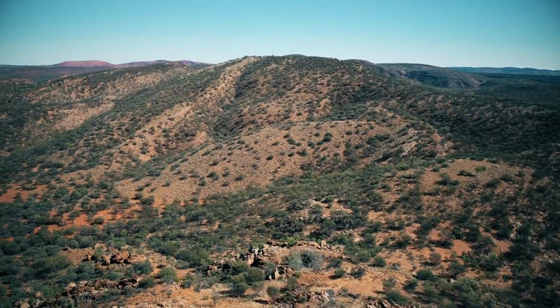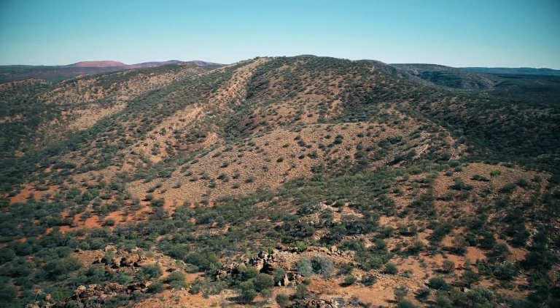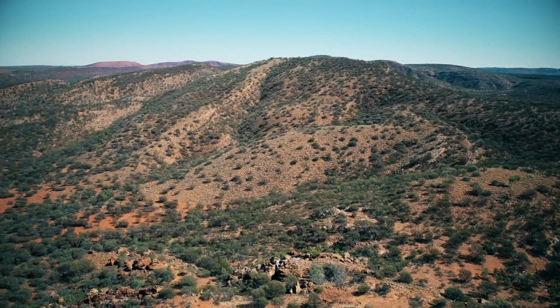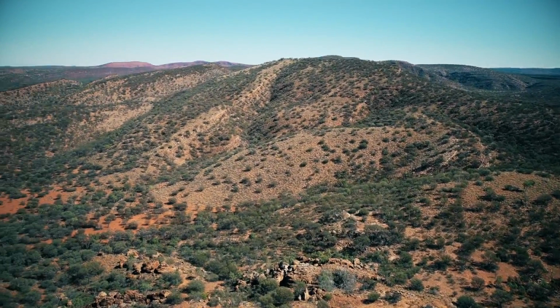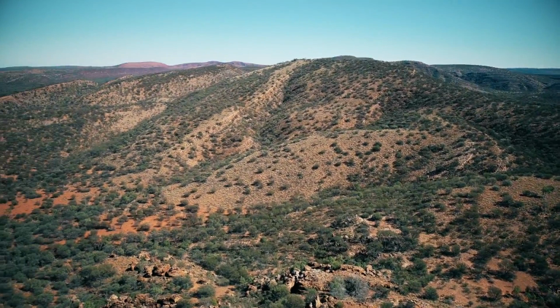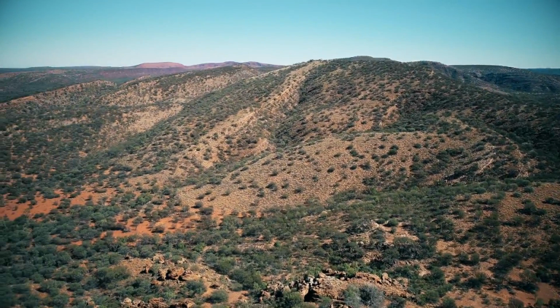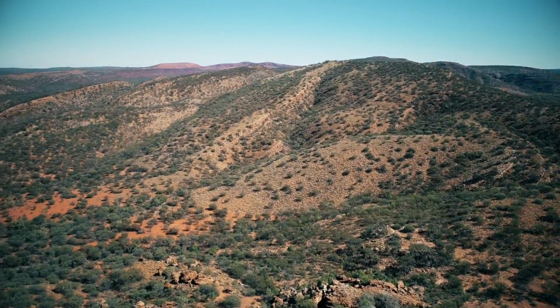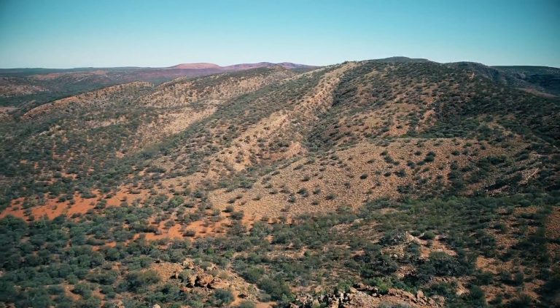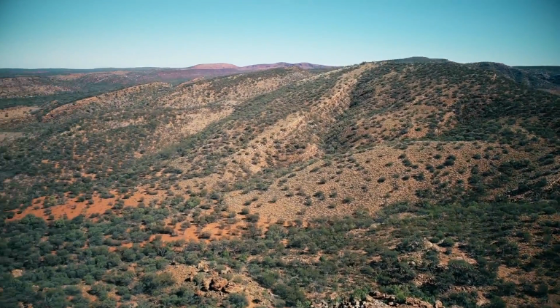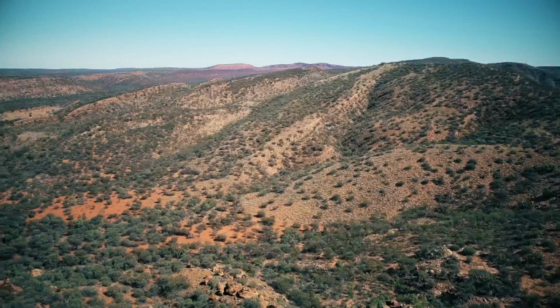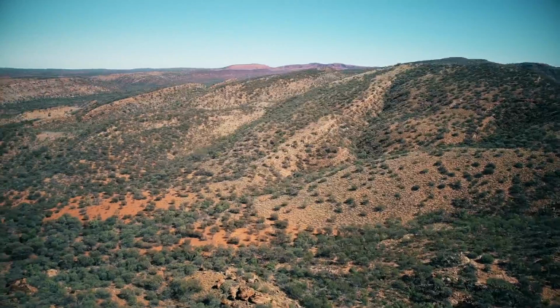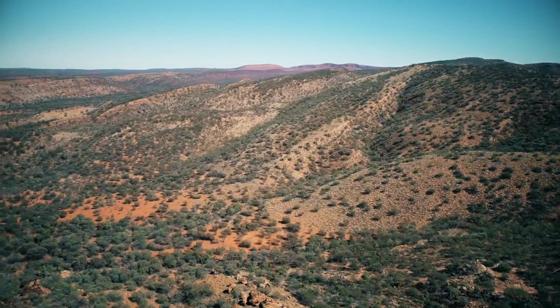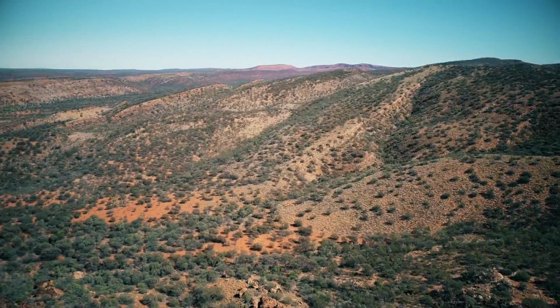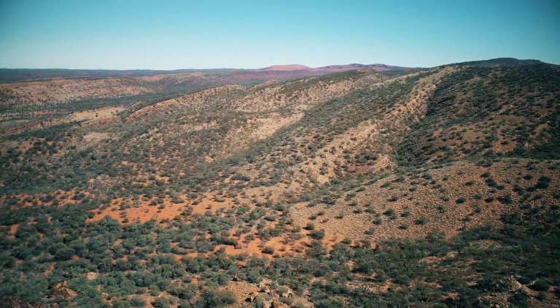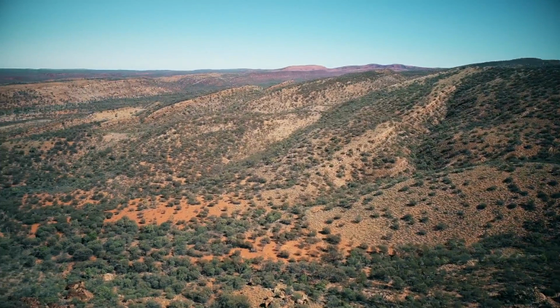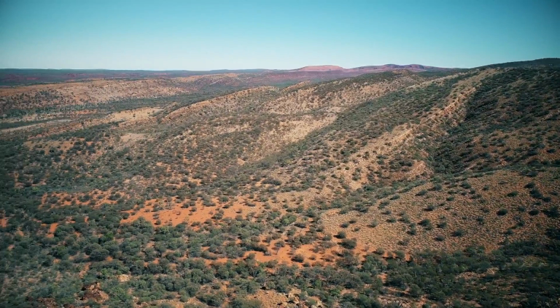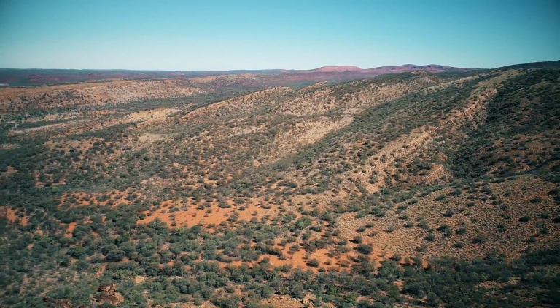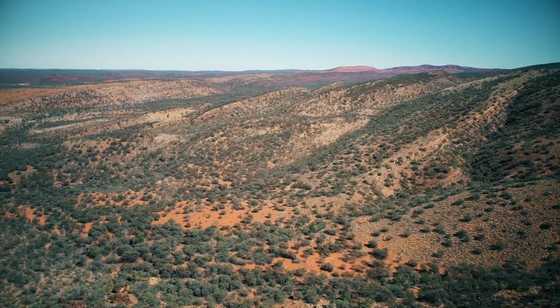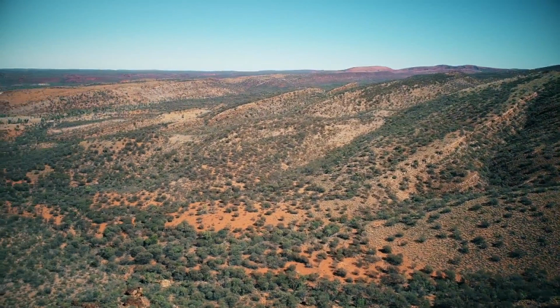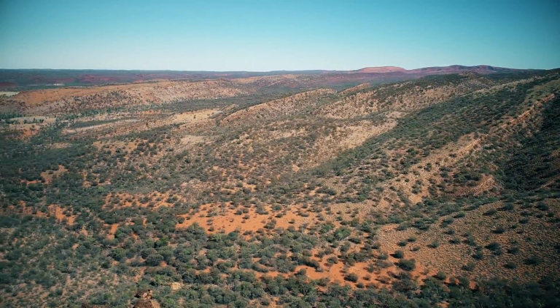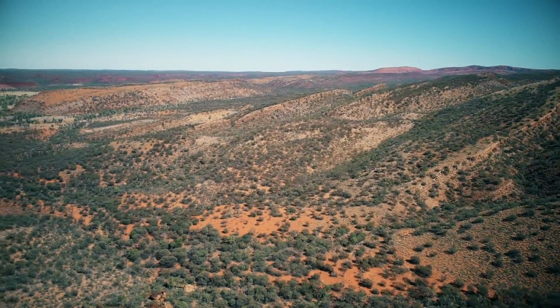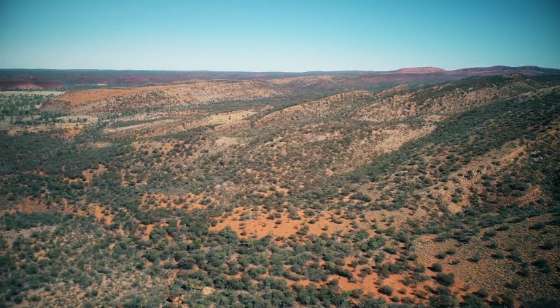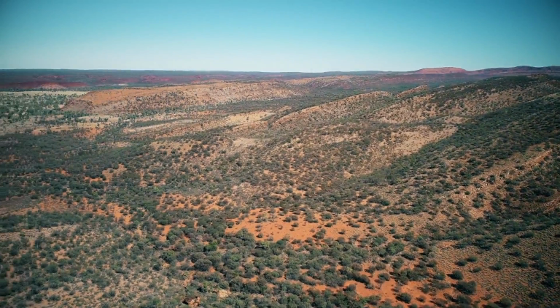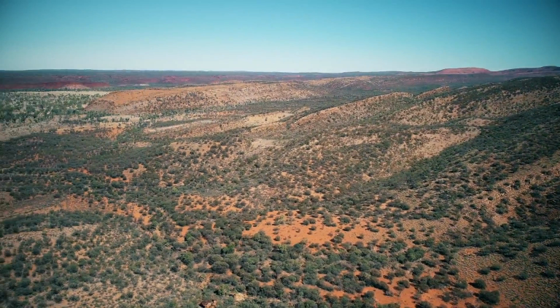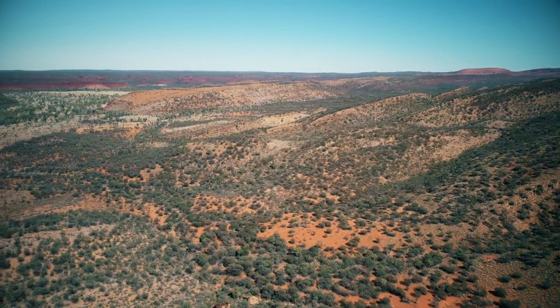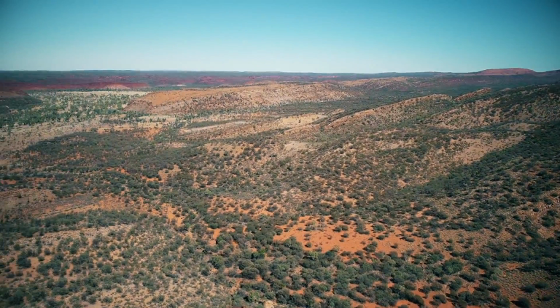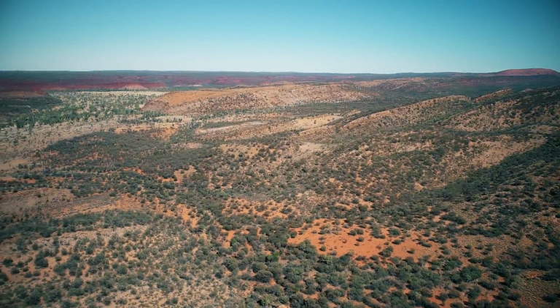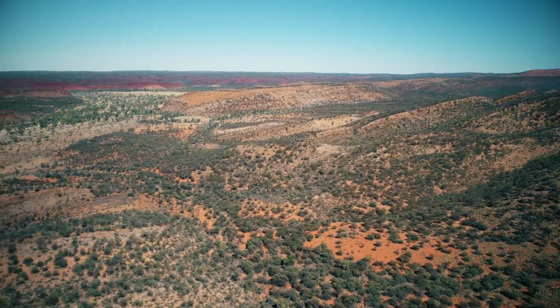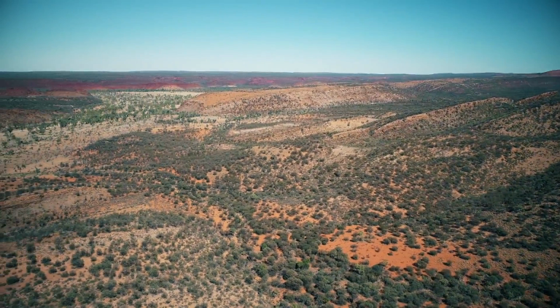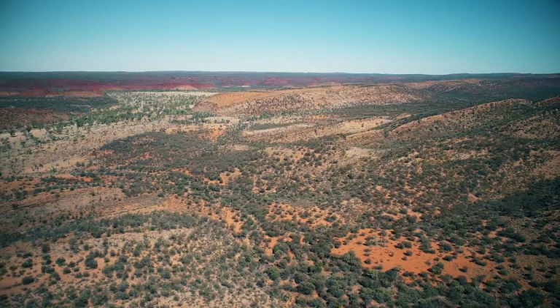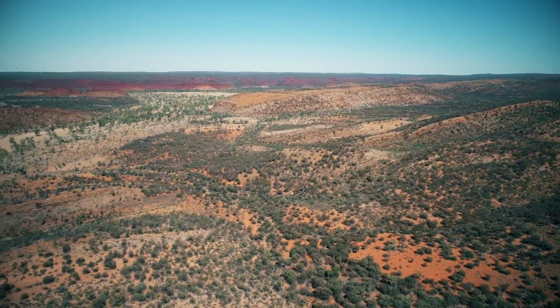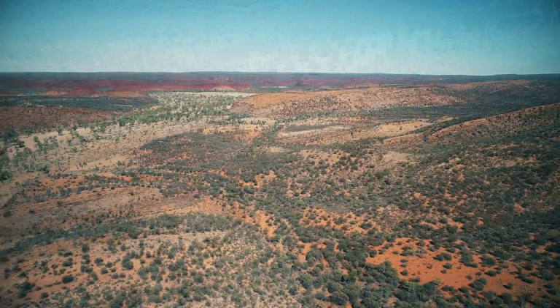We'll see what campground we find today. I haven't been to this end yet, so I'm looking forward to continuing on and discovering what's ahead.